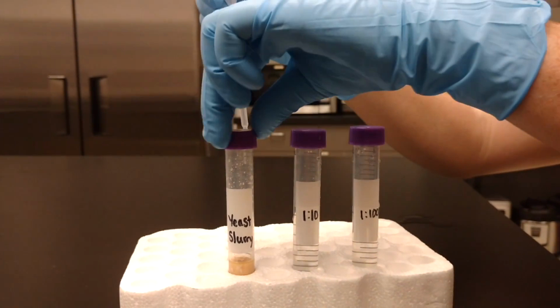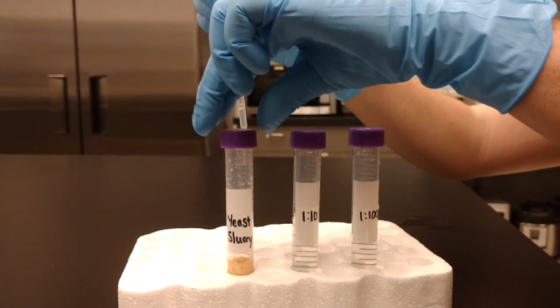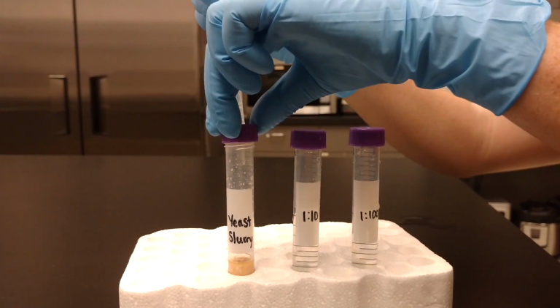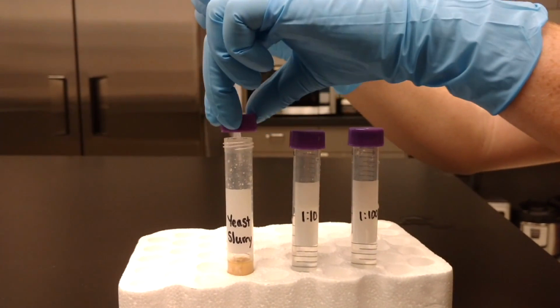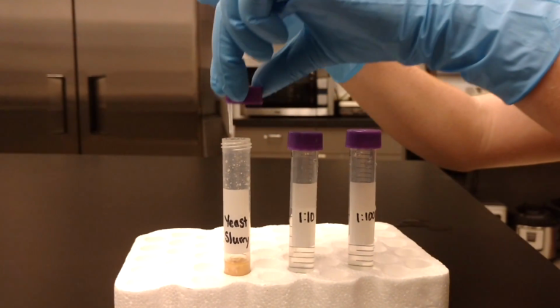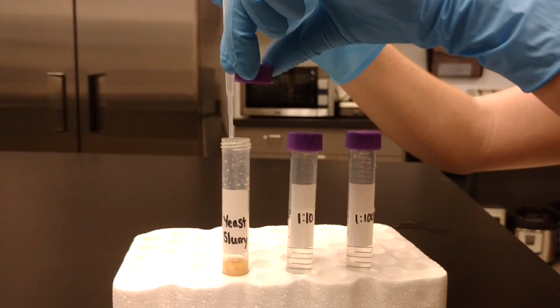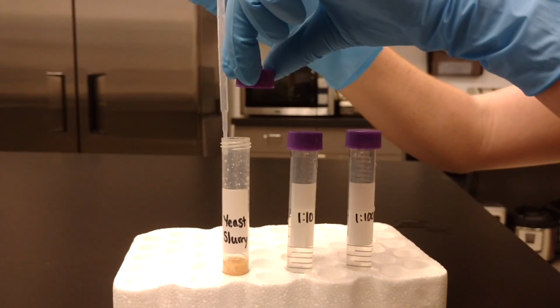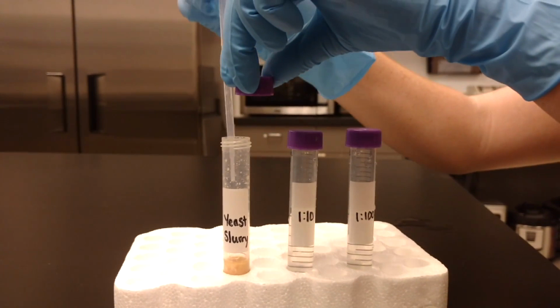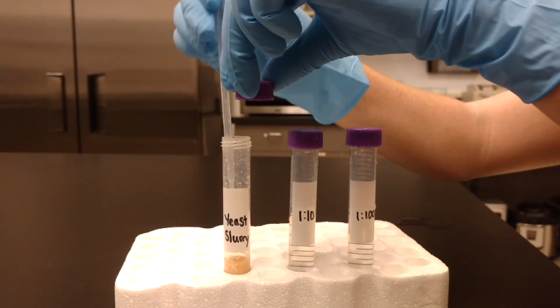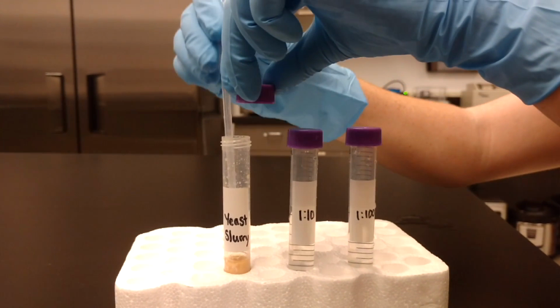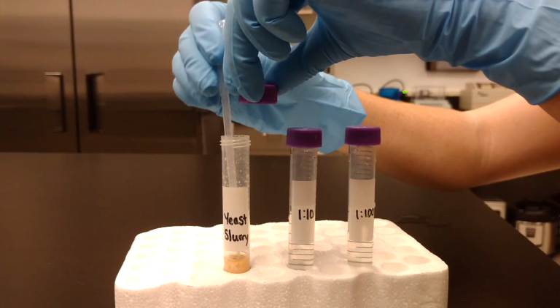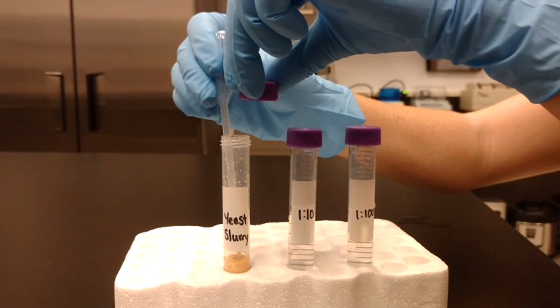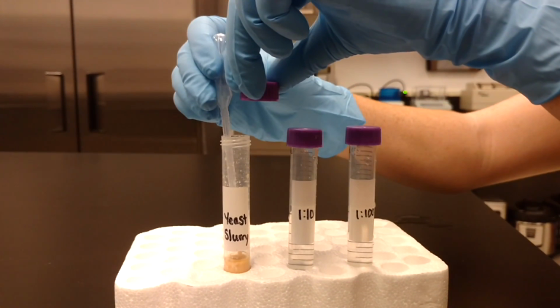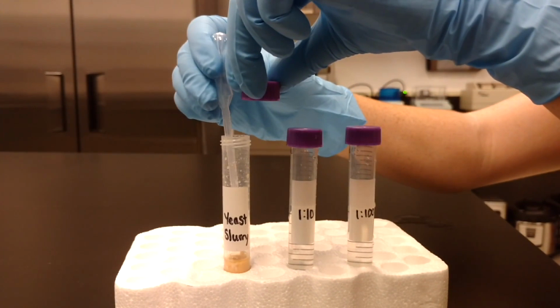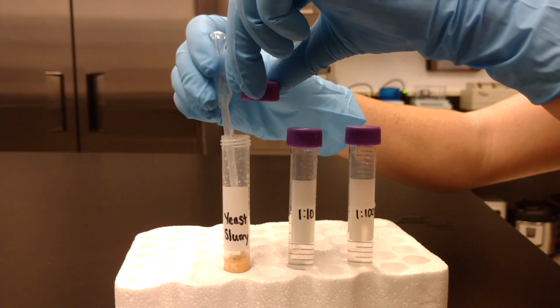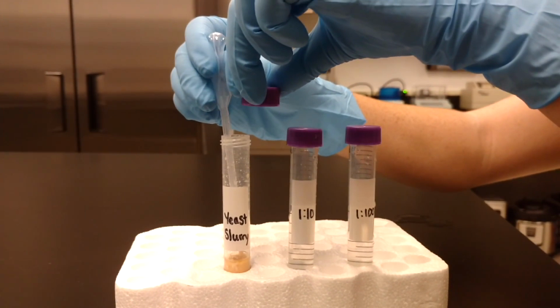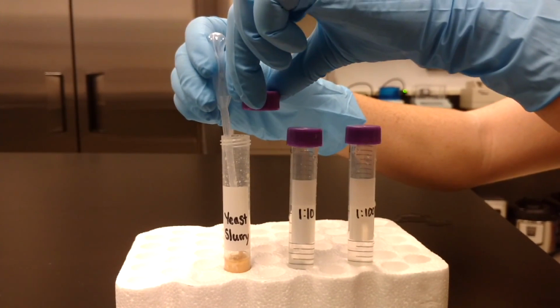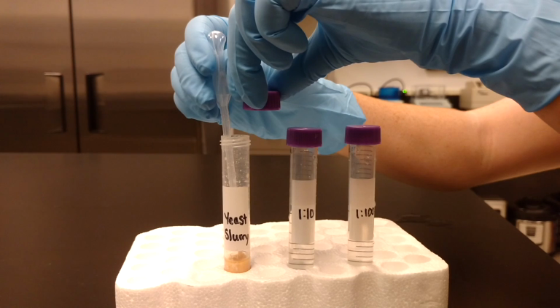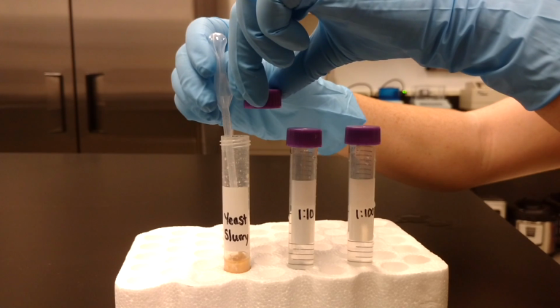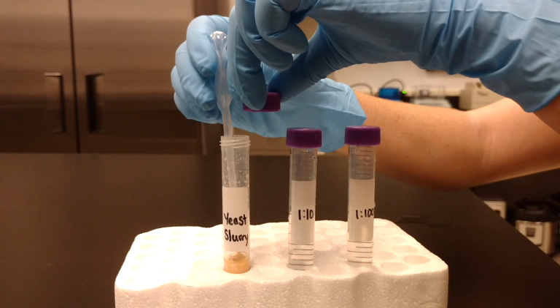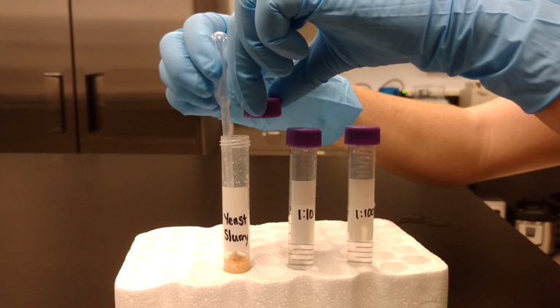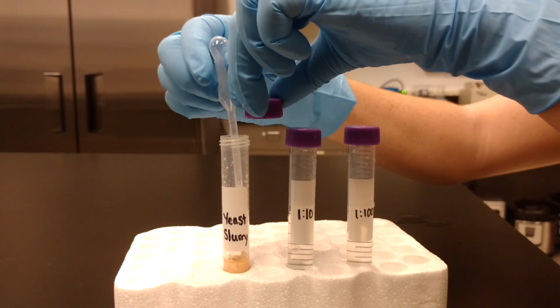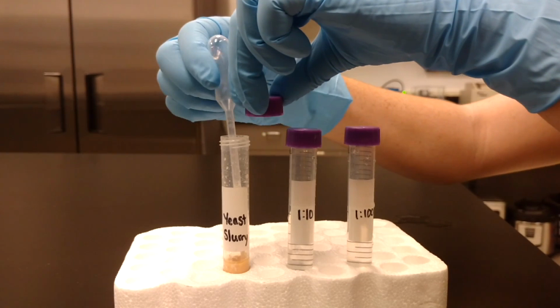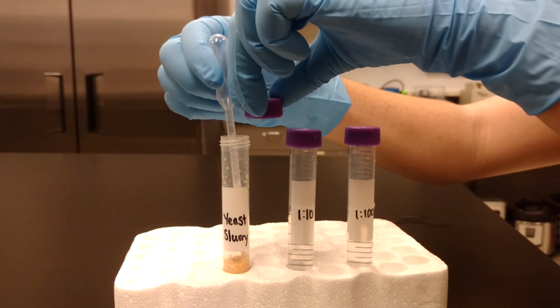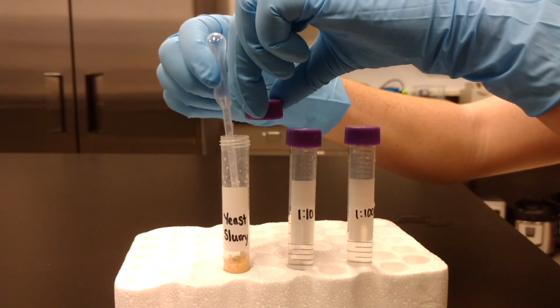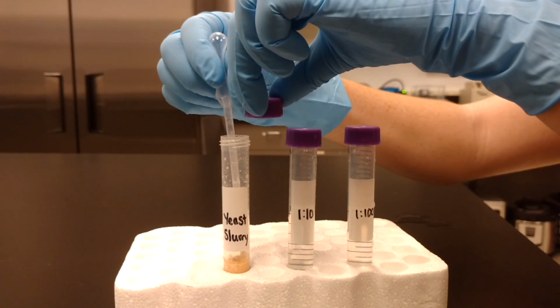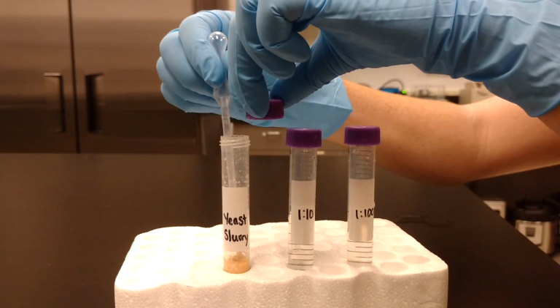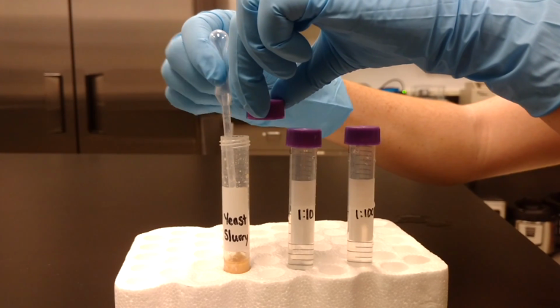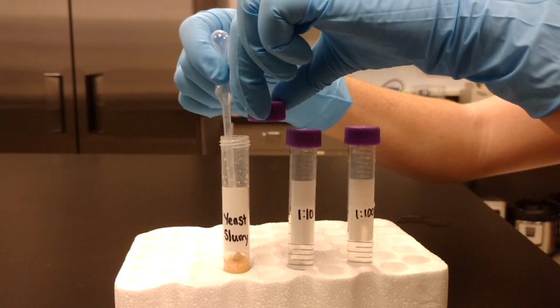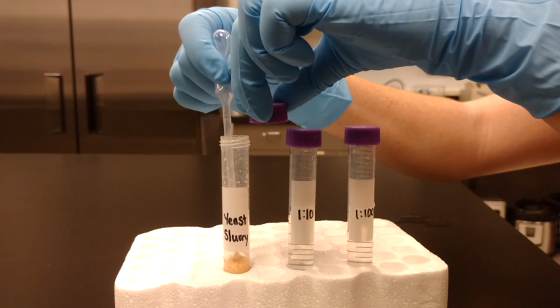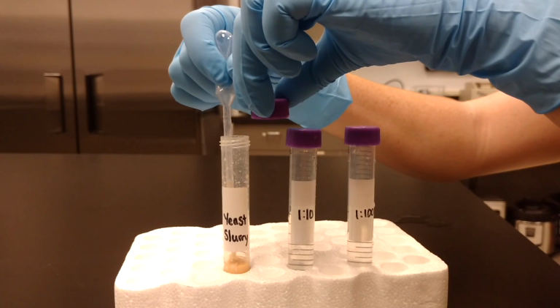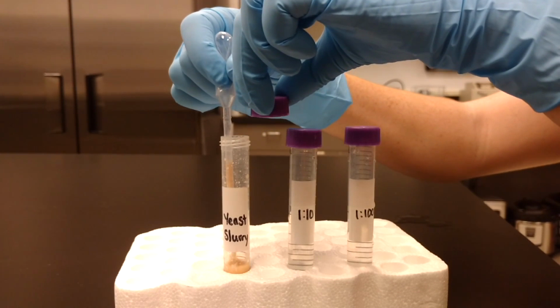Shake up the yeast, carefully remove the lid, and pipette 1 mL of yeast and place into the 9 mL water tube using a sterile transfer pipette.